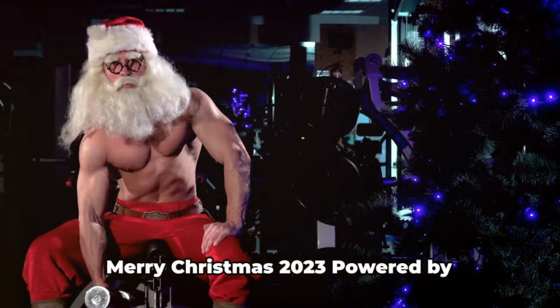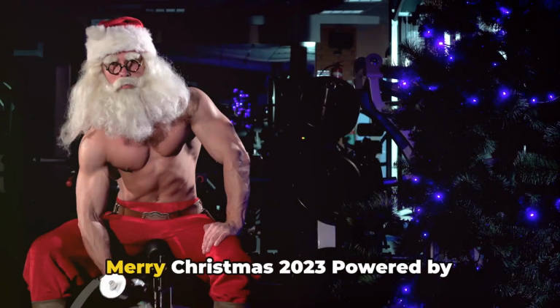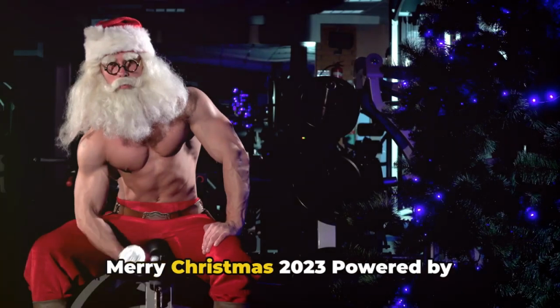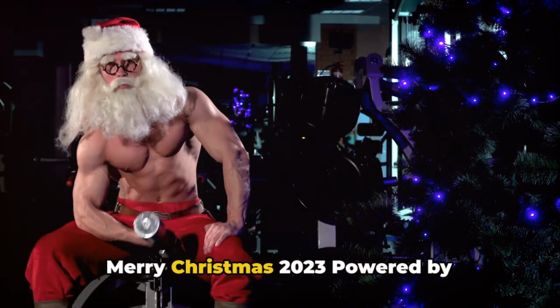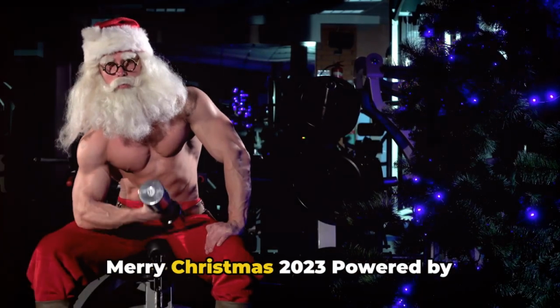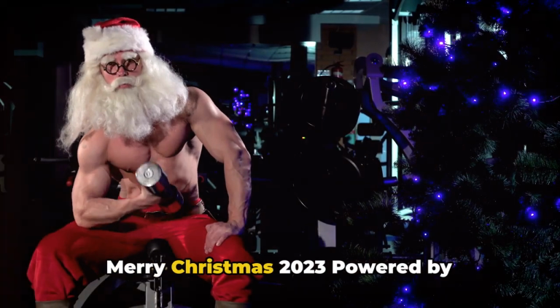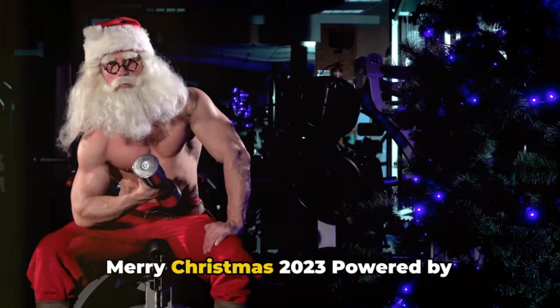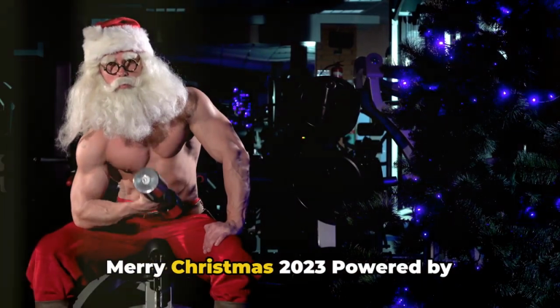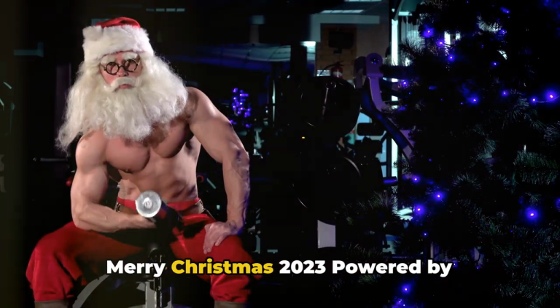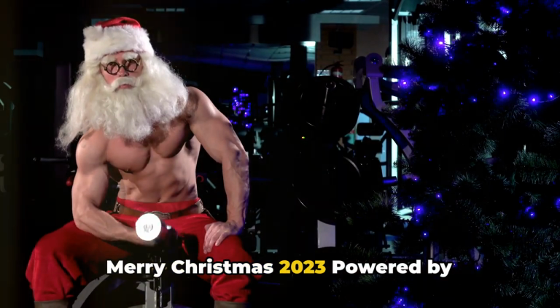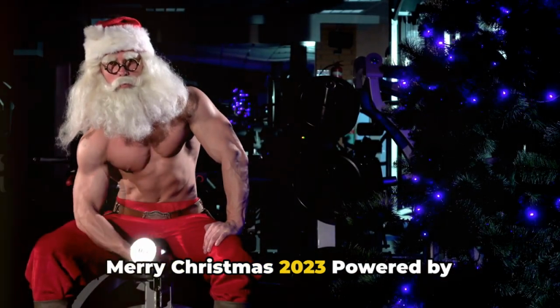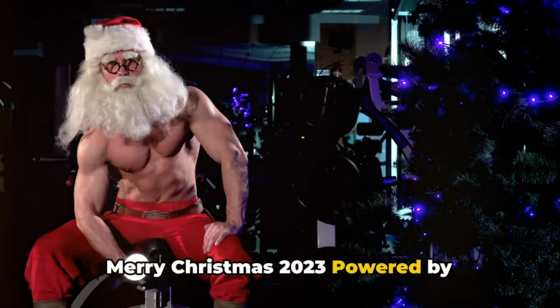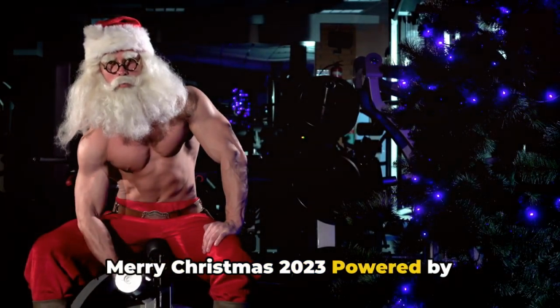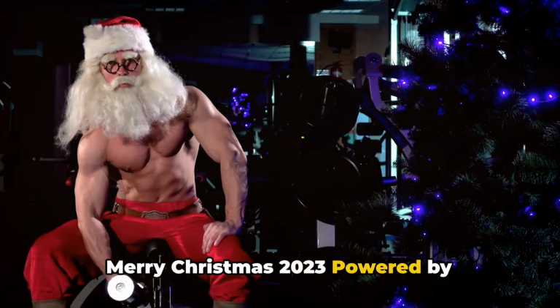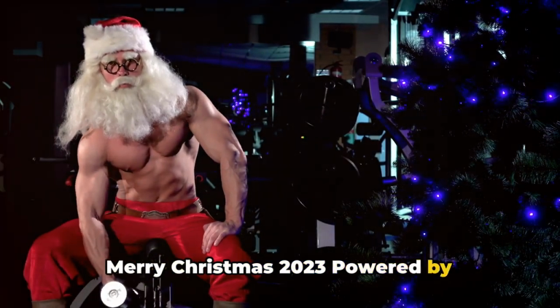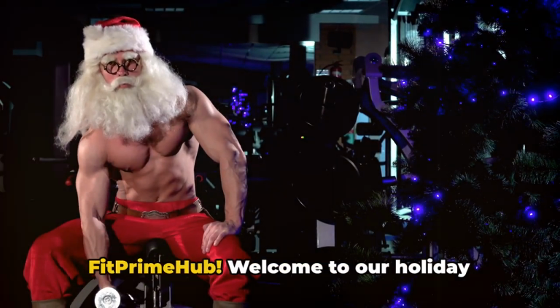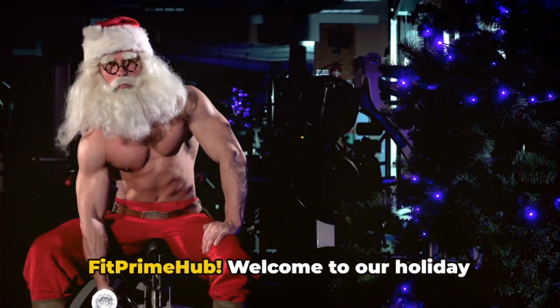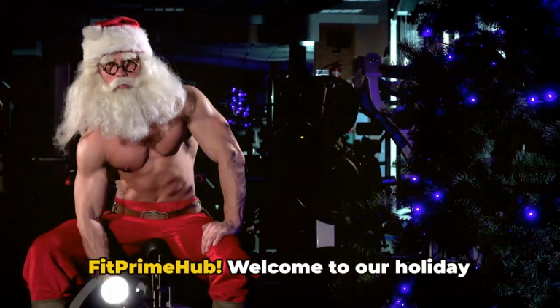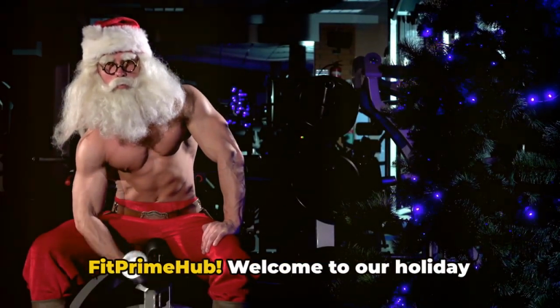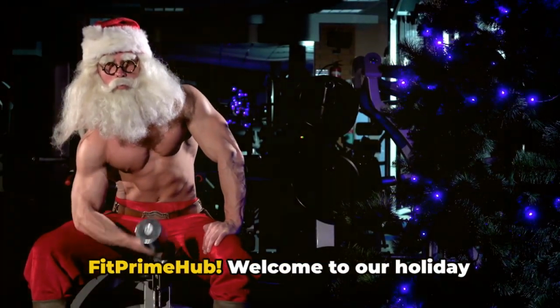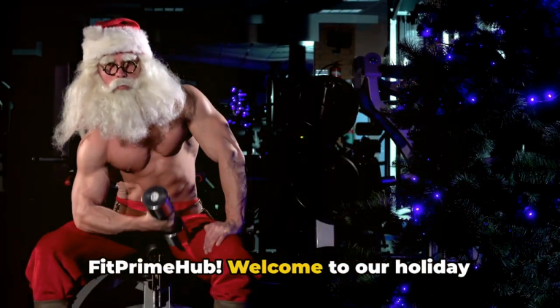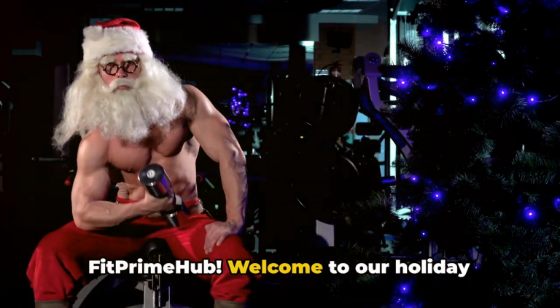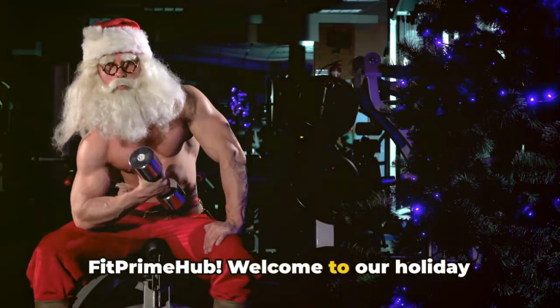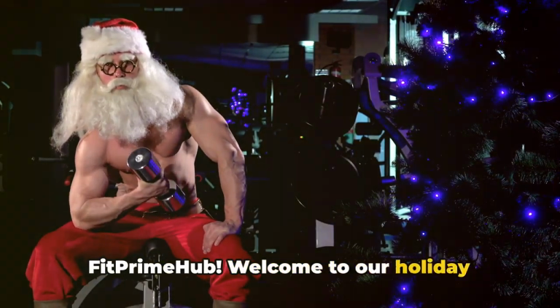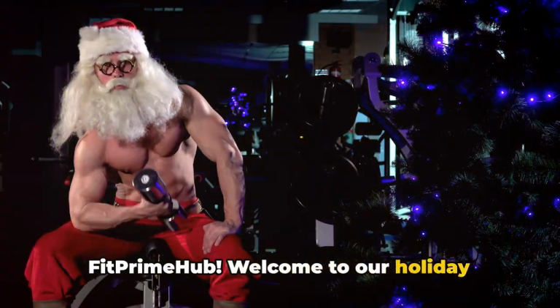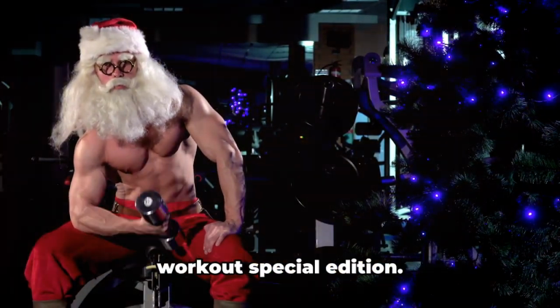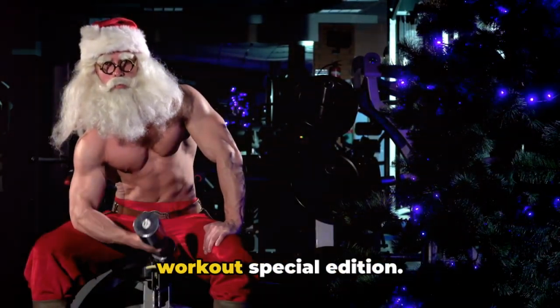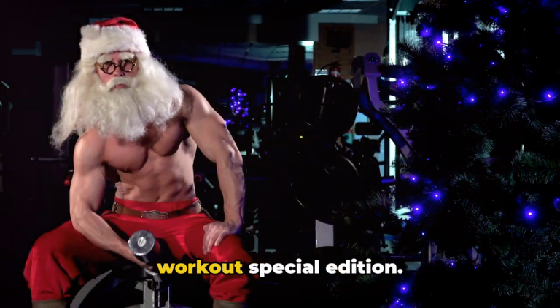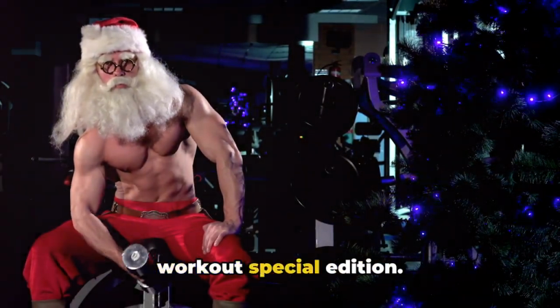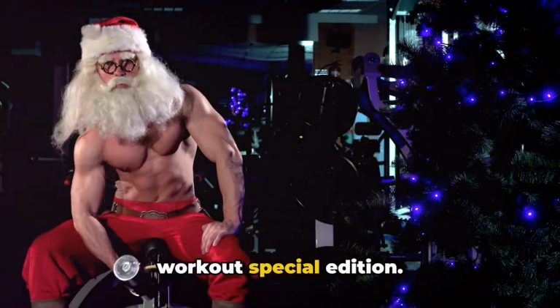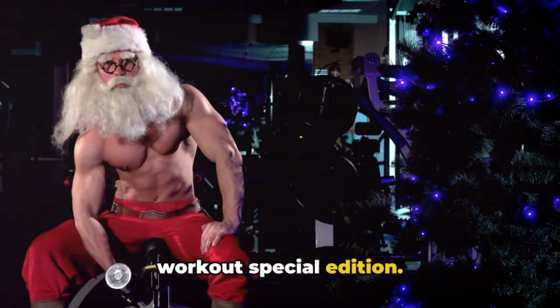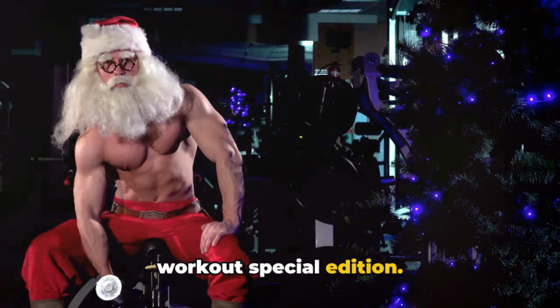Merry Christmas 2023, powered by FitPrimeHub, welcome to our holiday workout special edition.